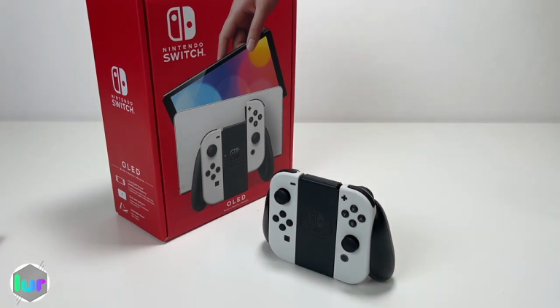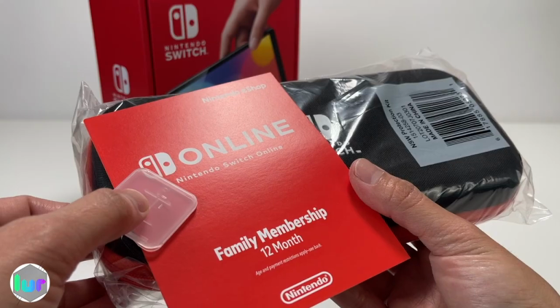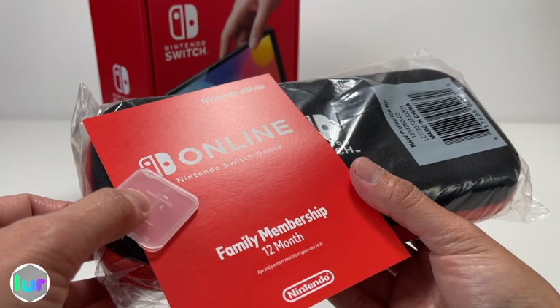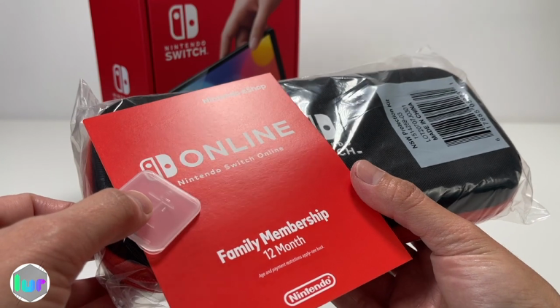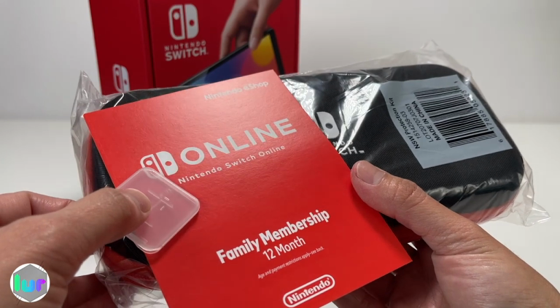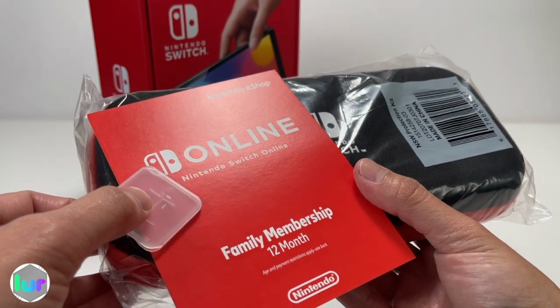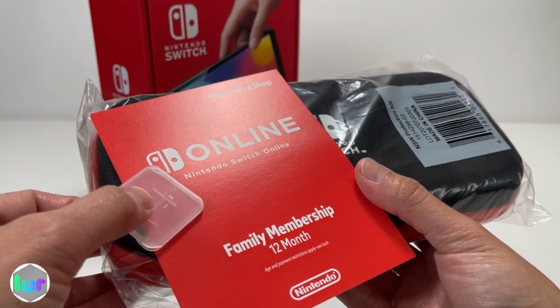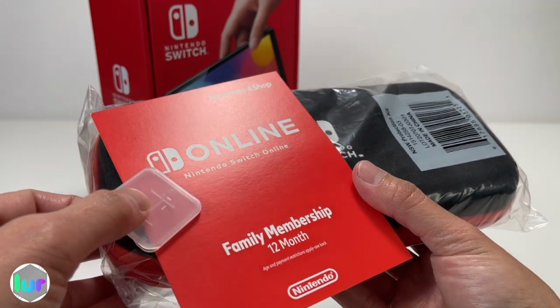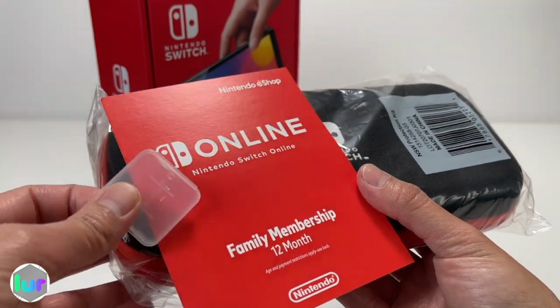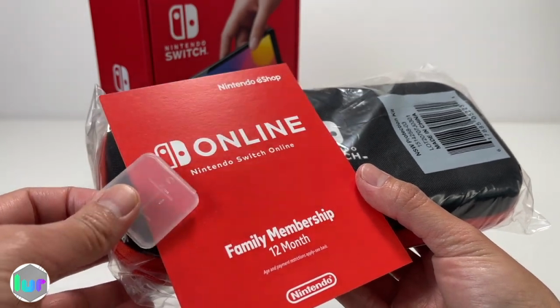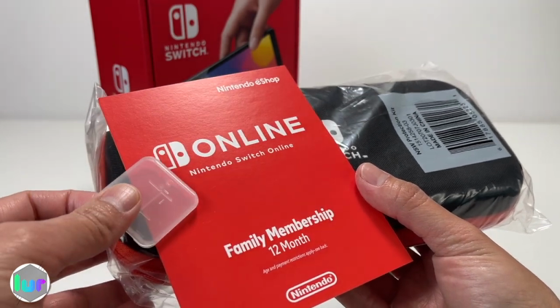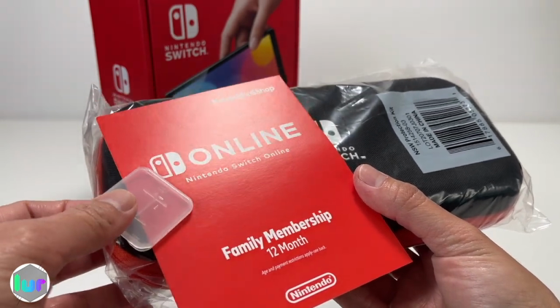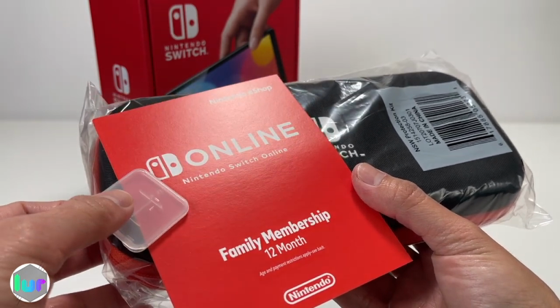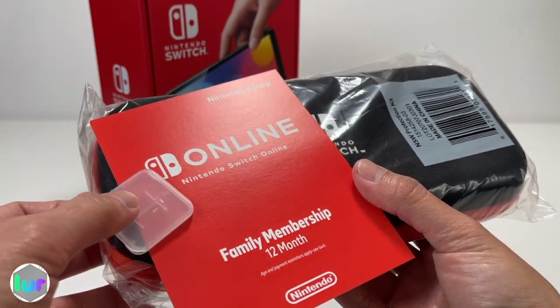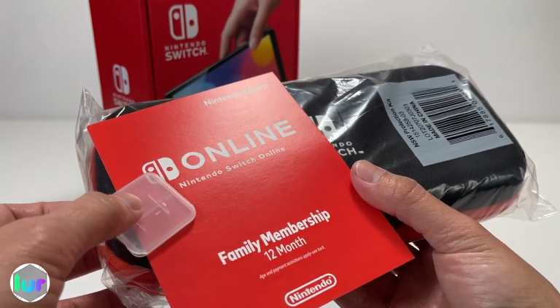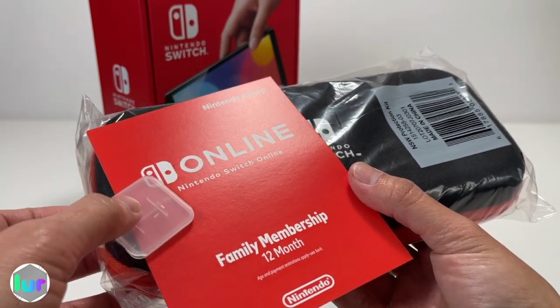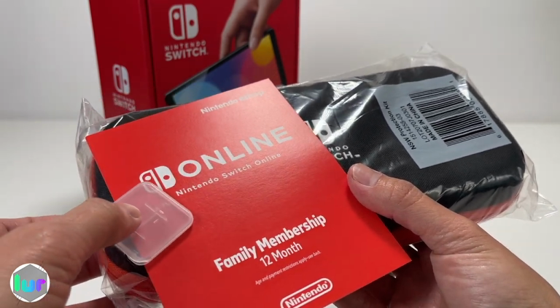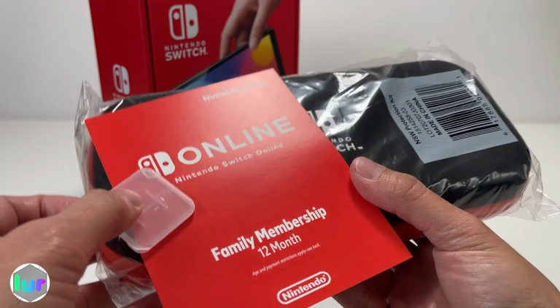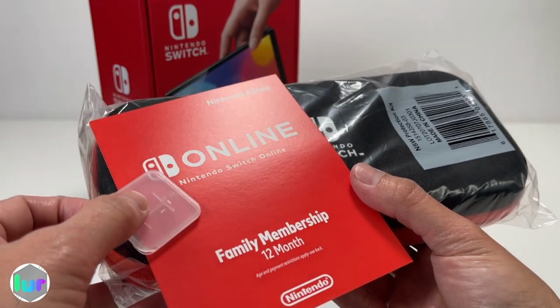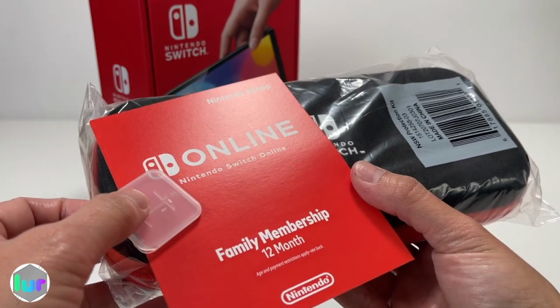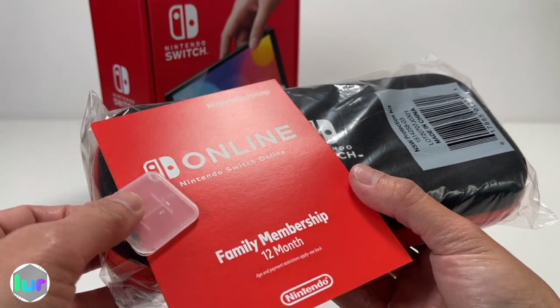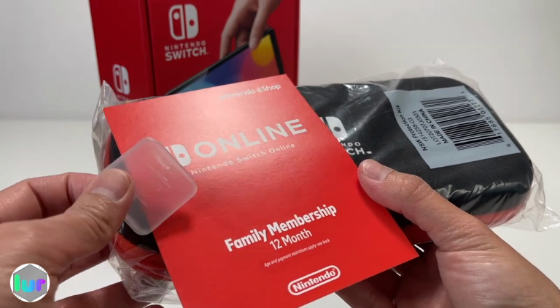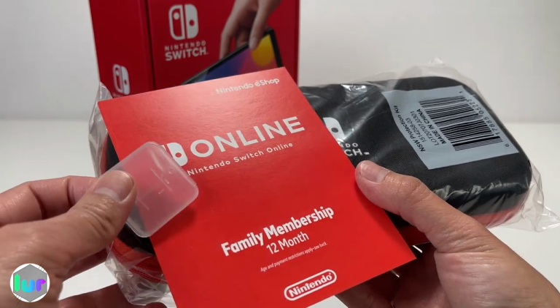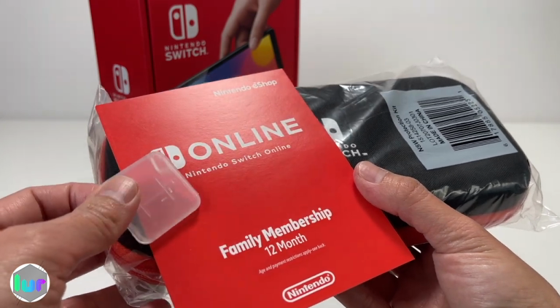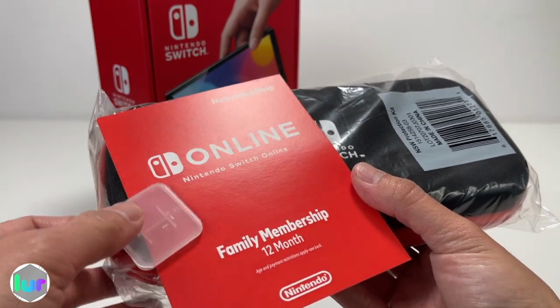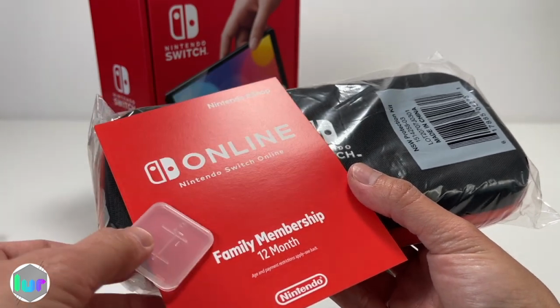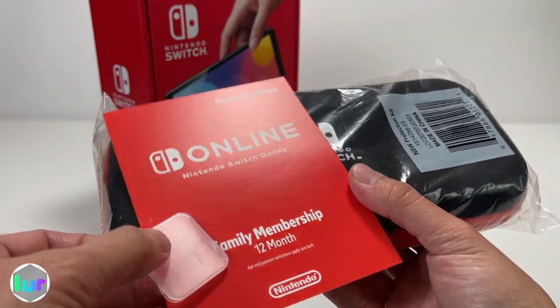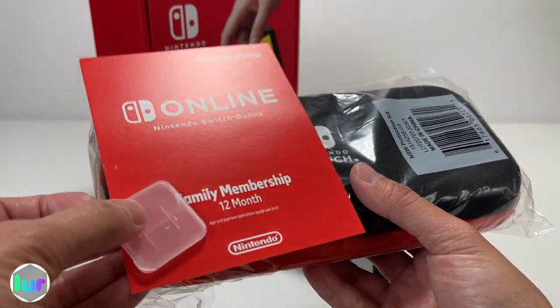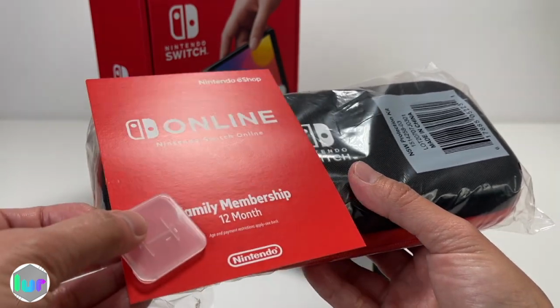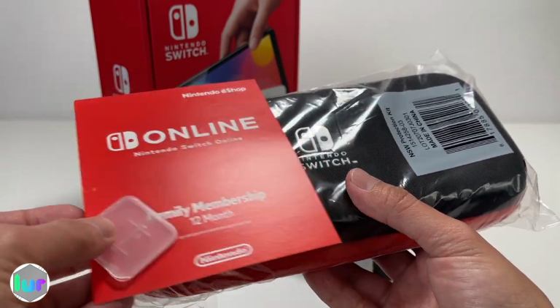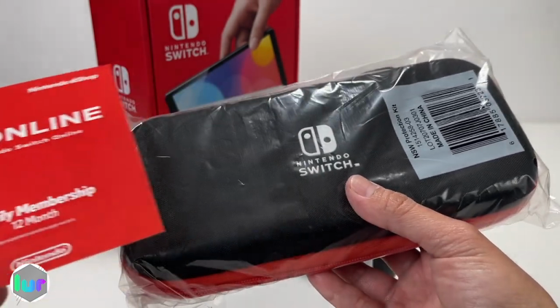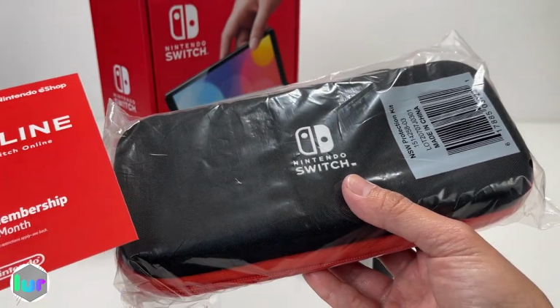Just a reminder — we did get the bundle, so these are all extras. If you buy the Switch only, it doesn't come with the micro SD, the online membership, or the bag.